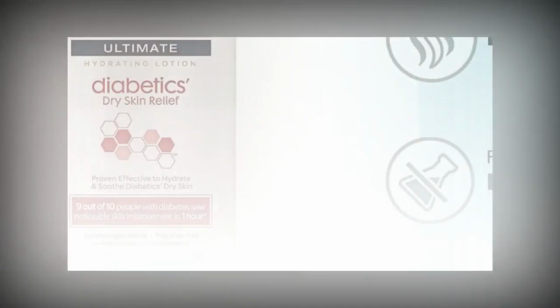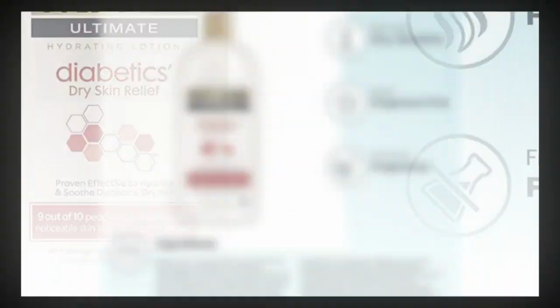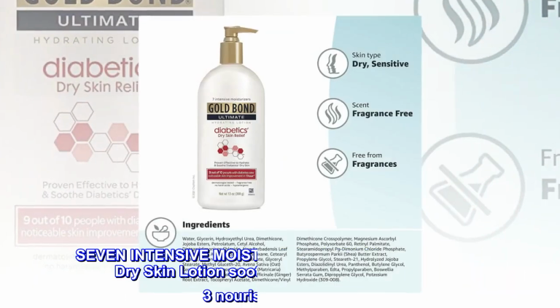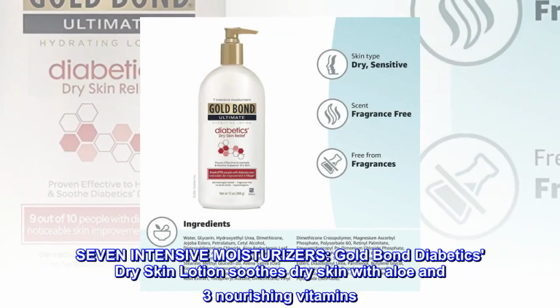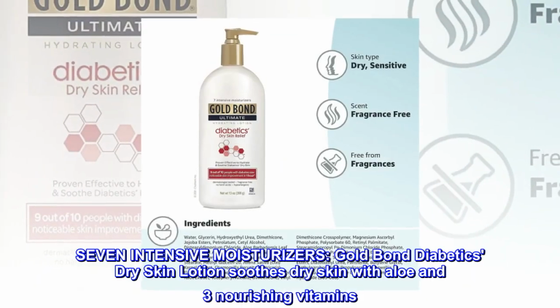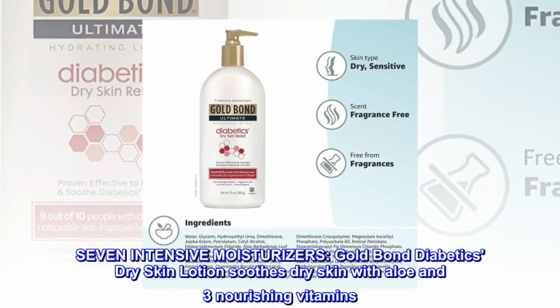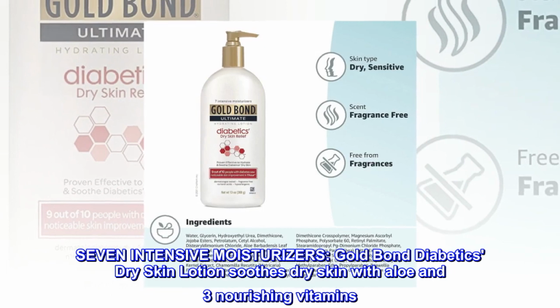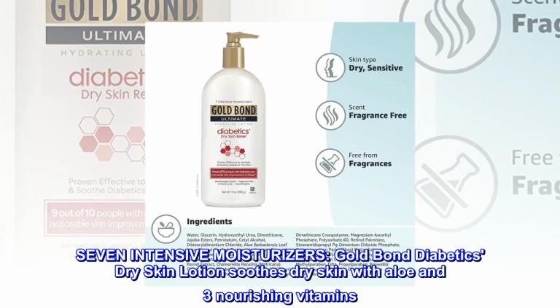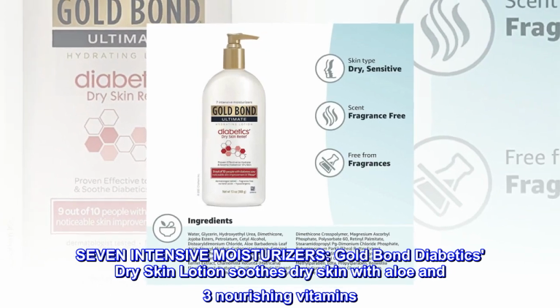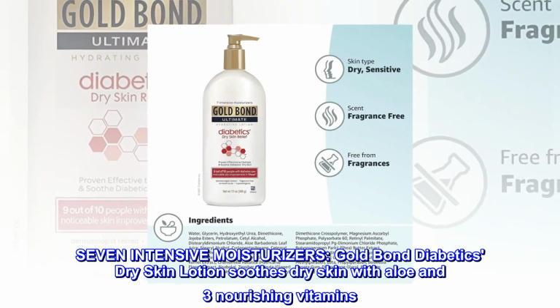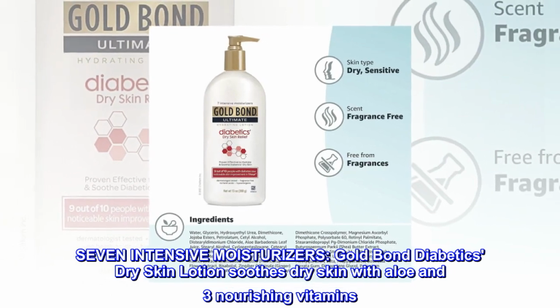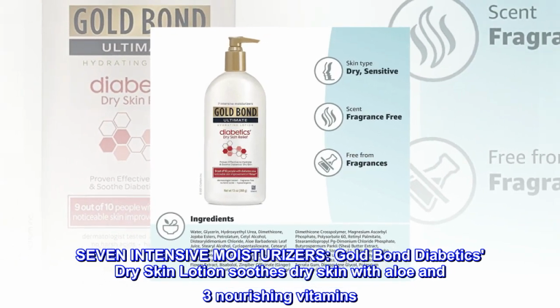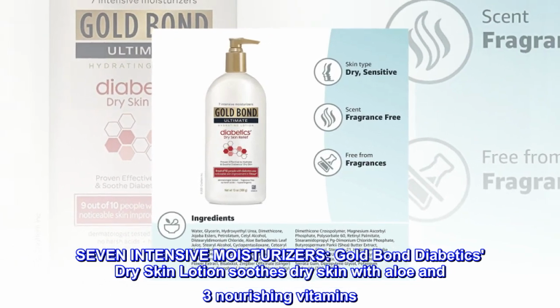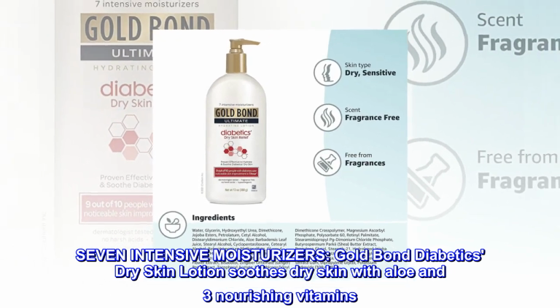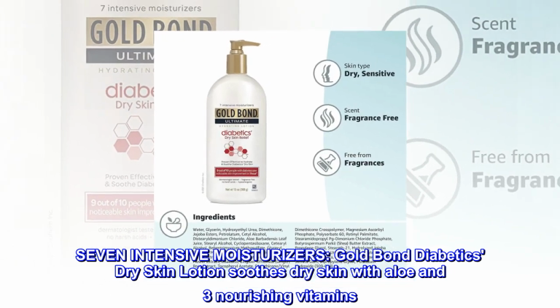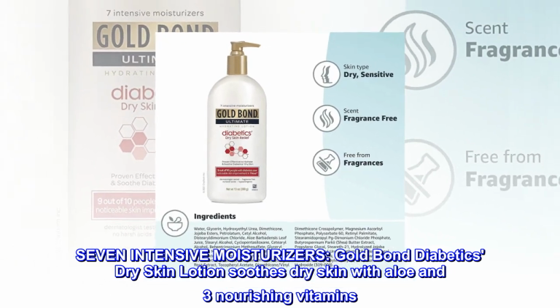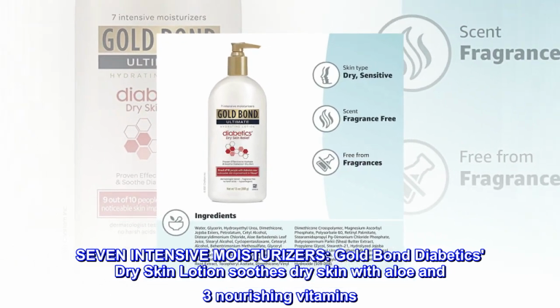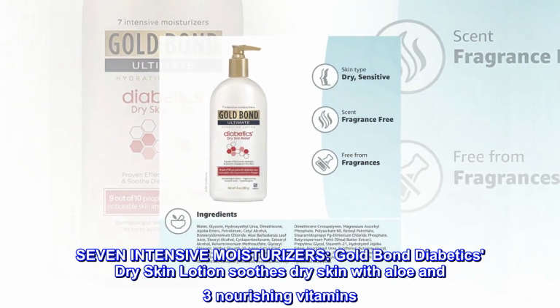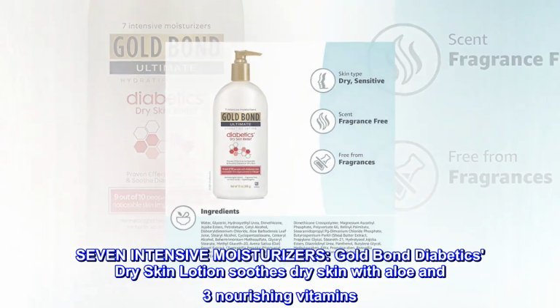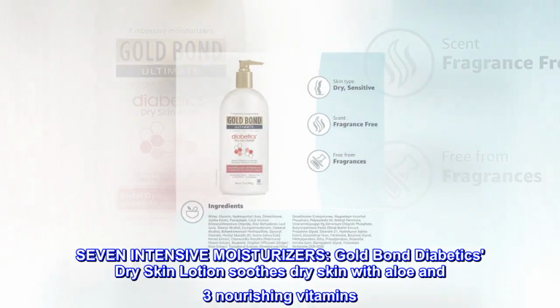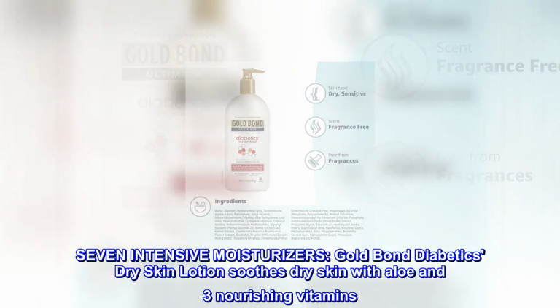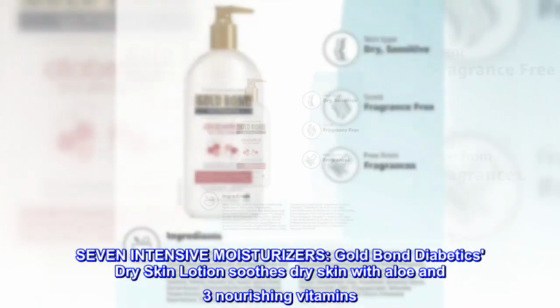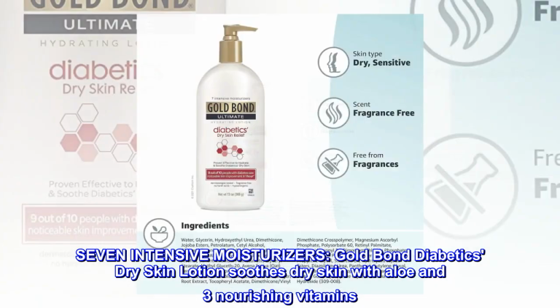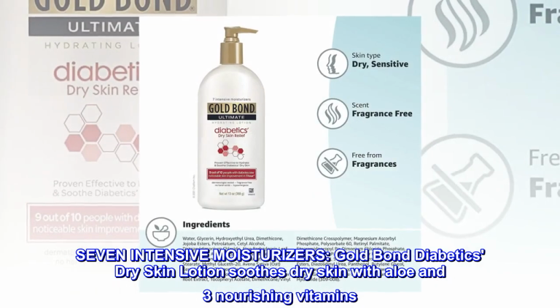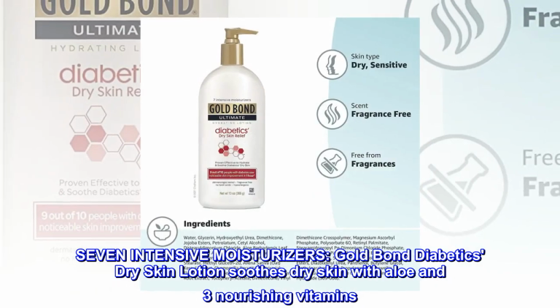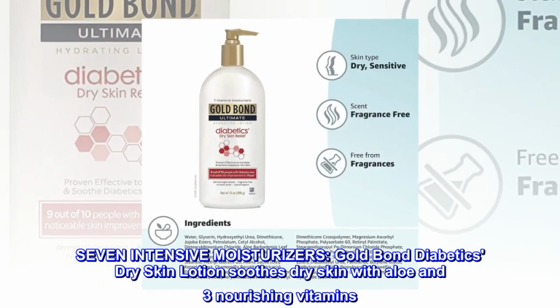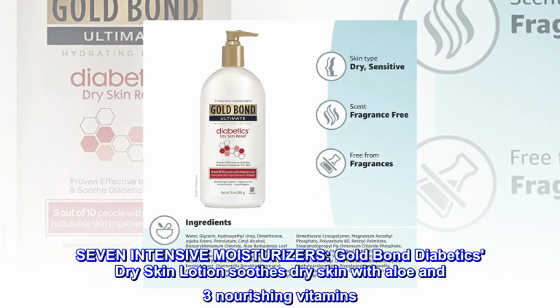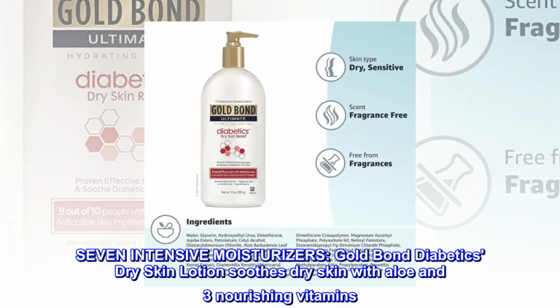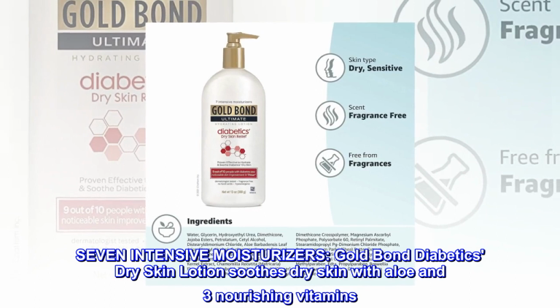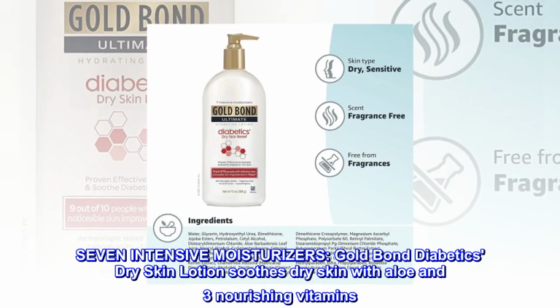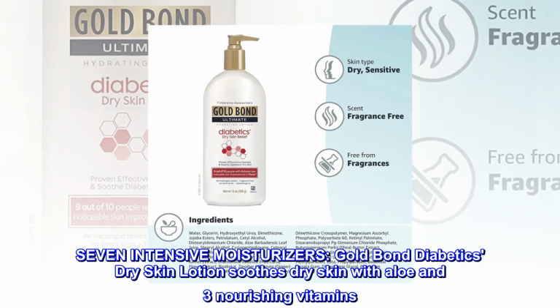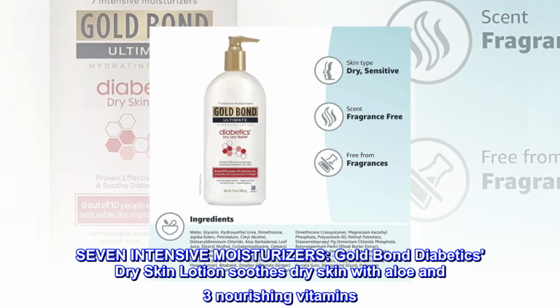Seven intensive moisturizers: Gold Bond Diabetics' Dry Skin Lotion soothes dry skin with aloe and 3 nourishing vitamins.